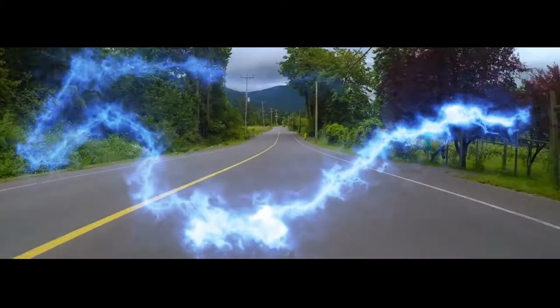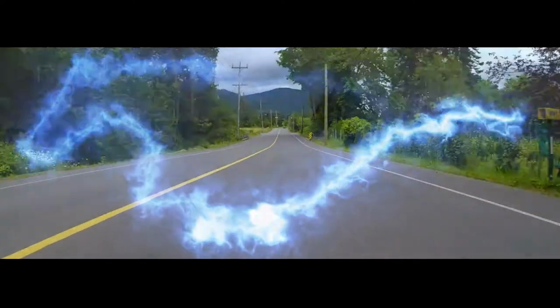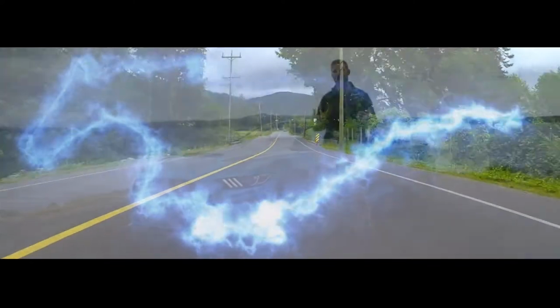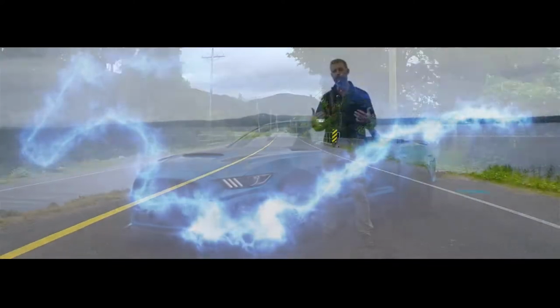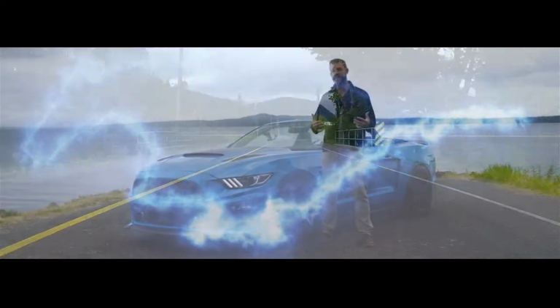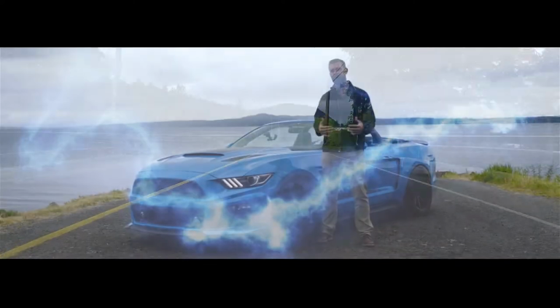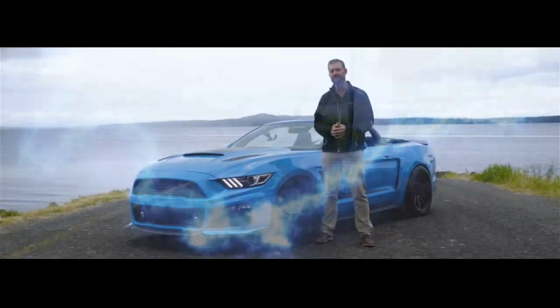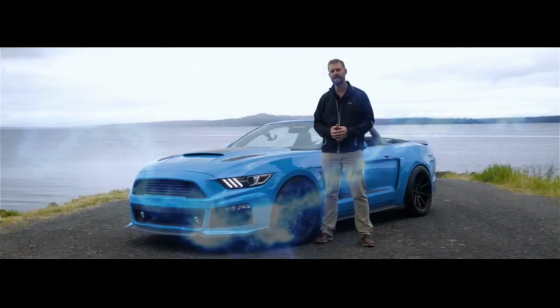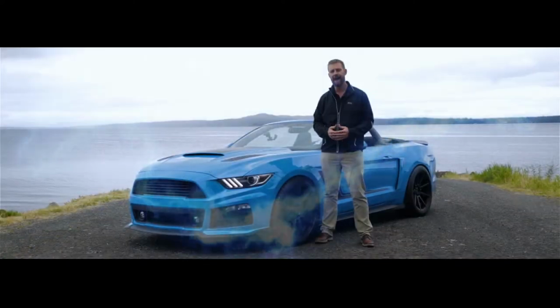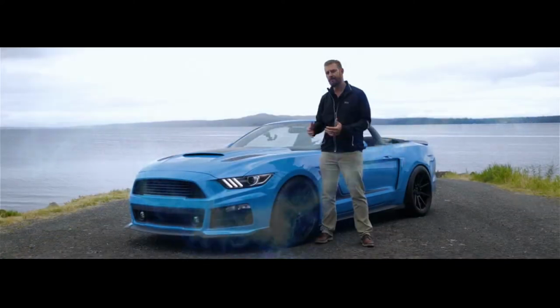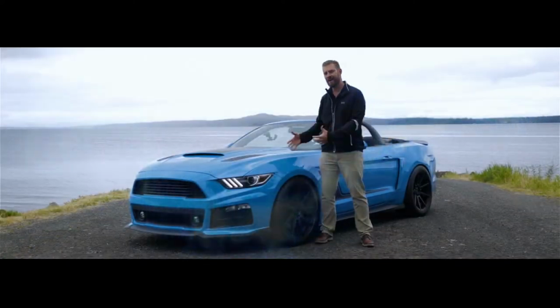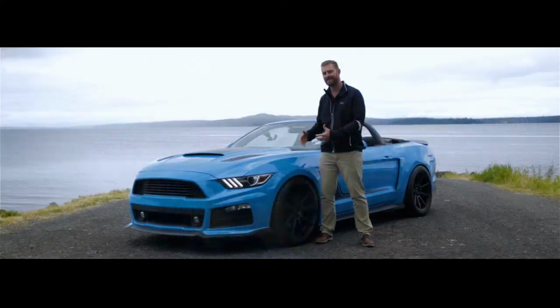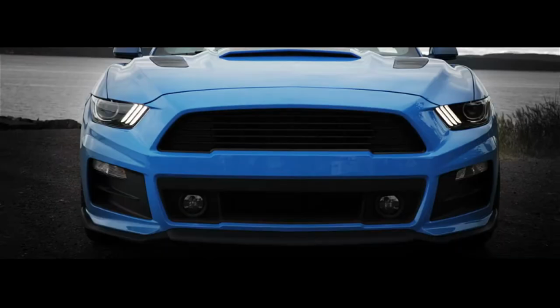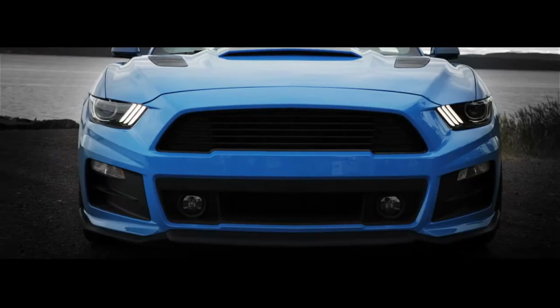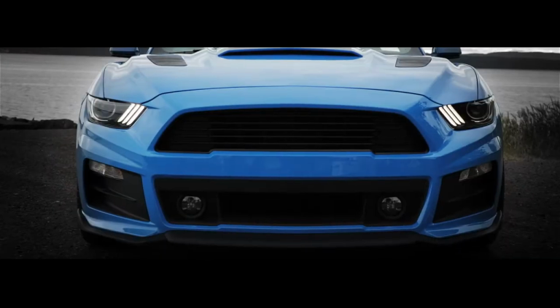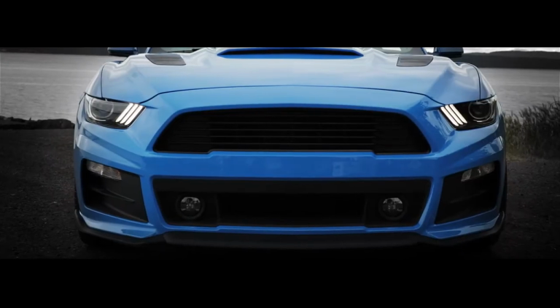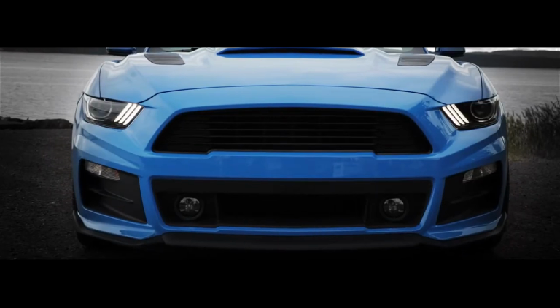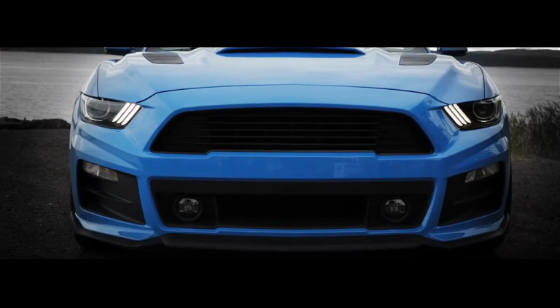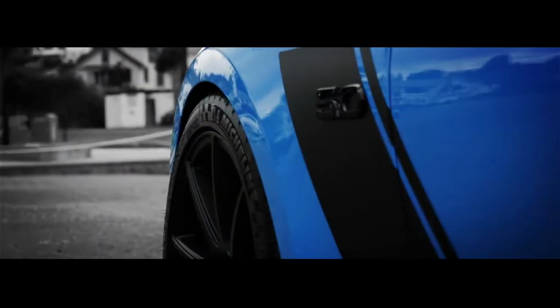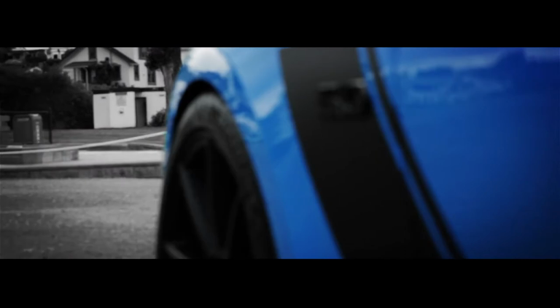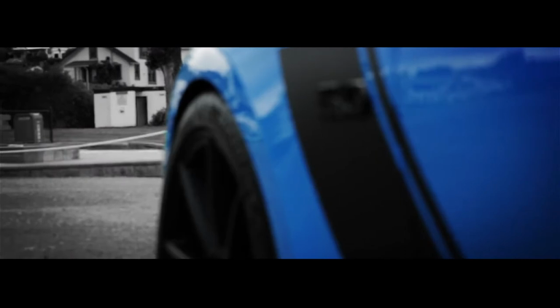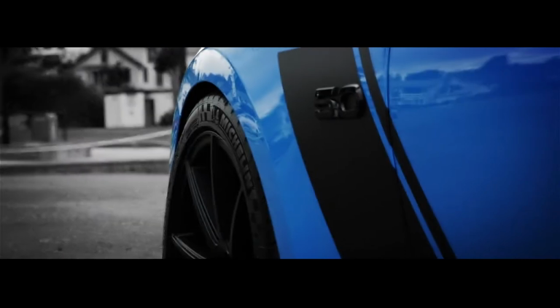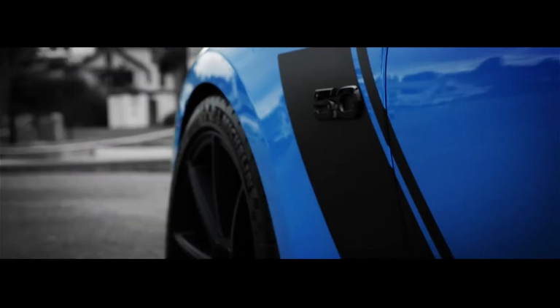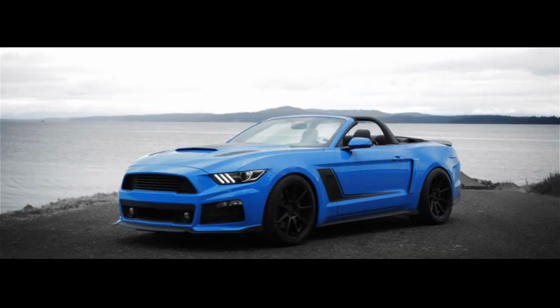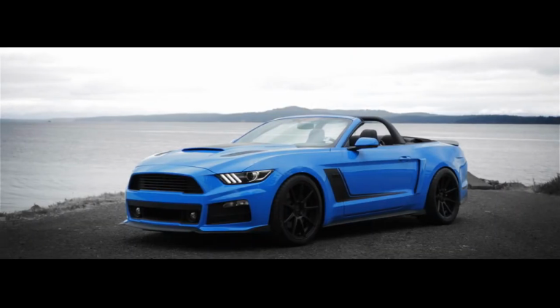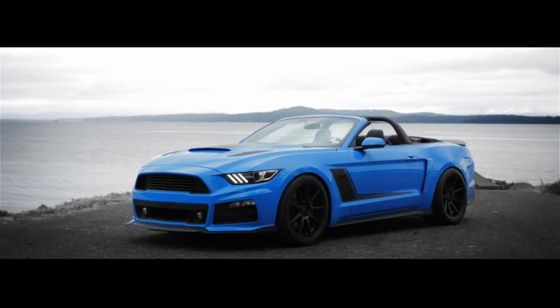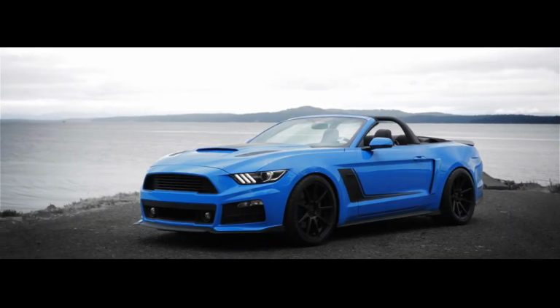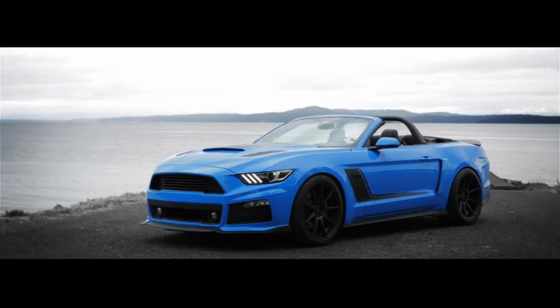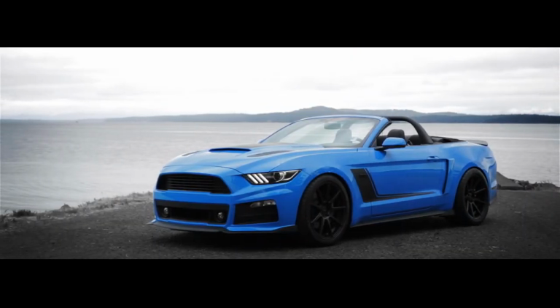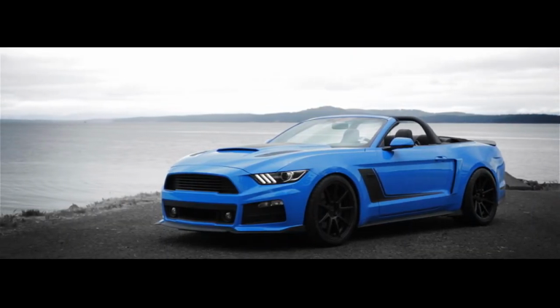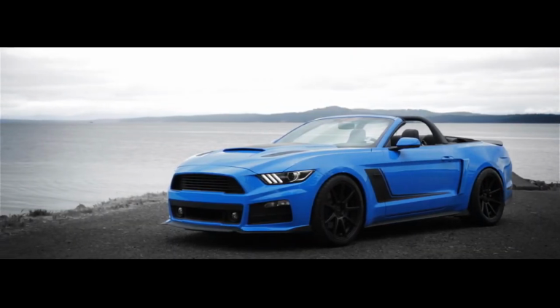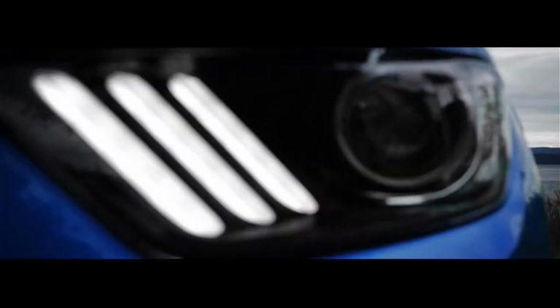My name is Ryan Leverett, and this is an Island Performance Stage 3 Mustang GT with Roush Performance Parts.